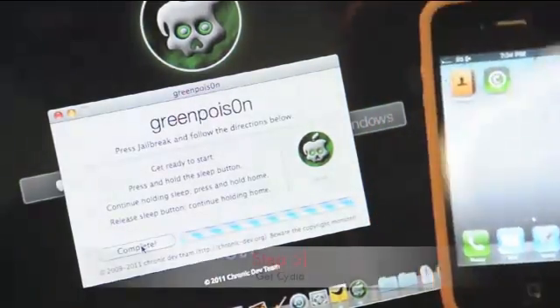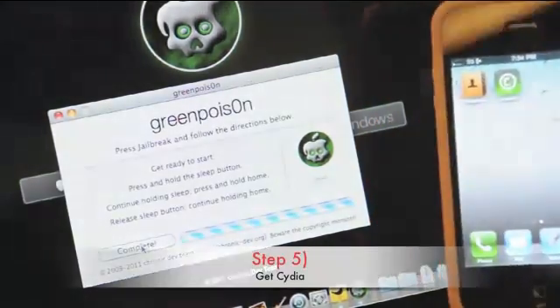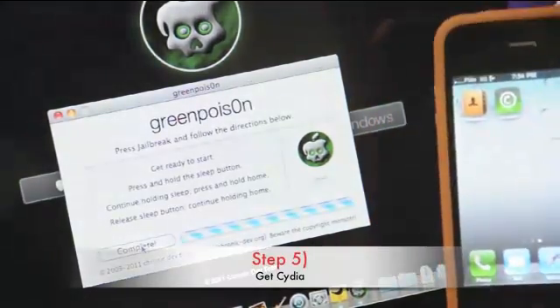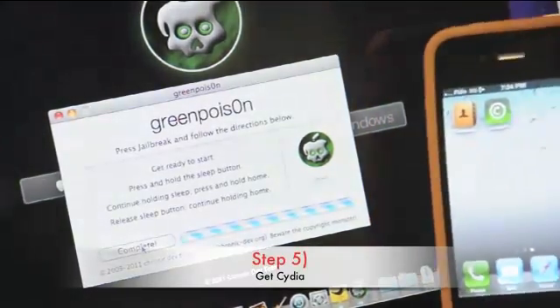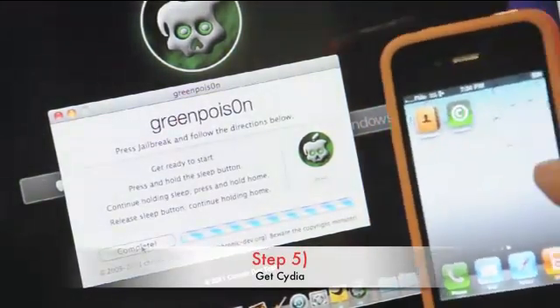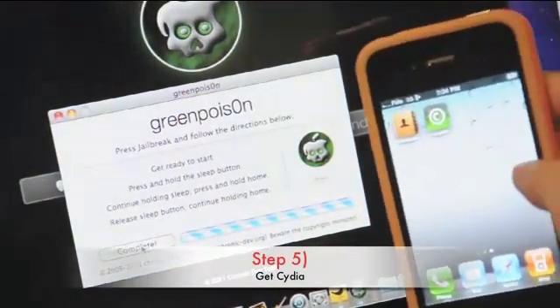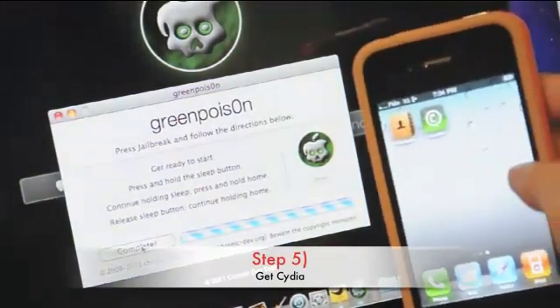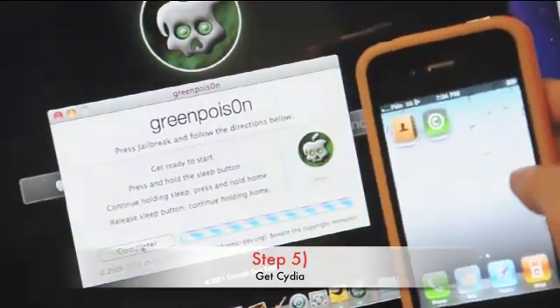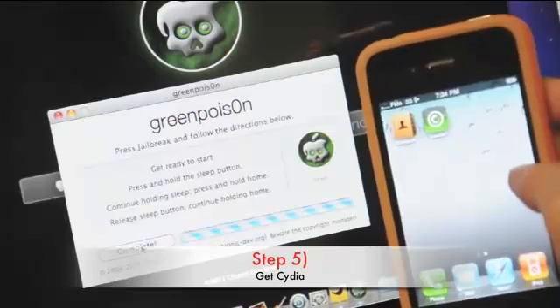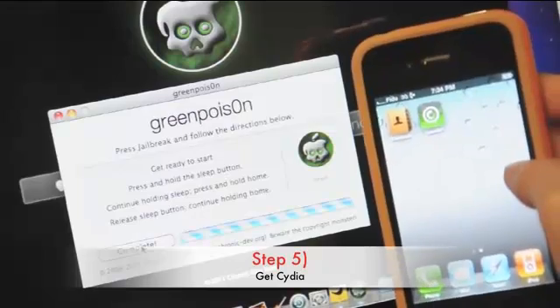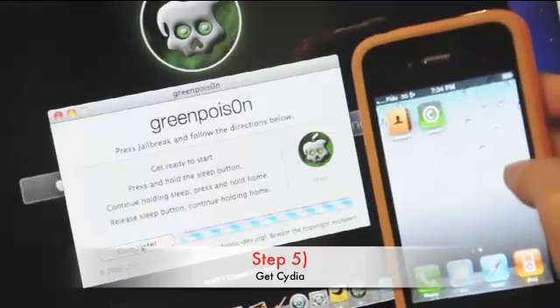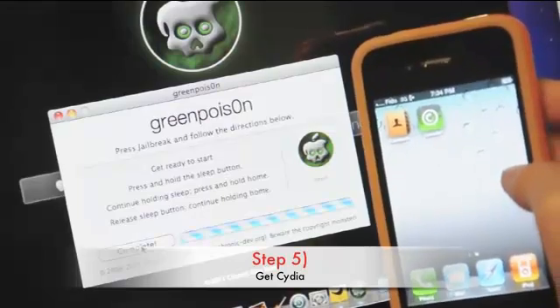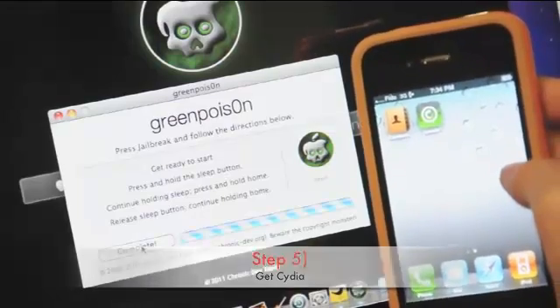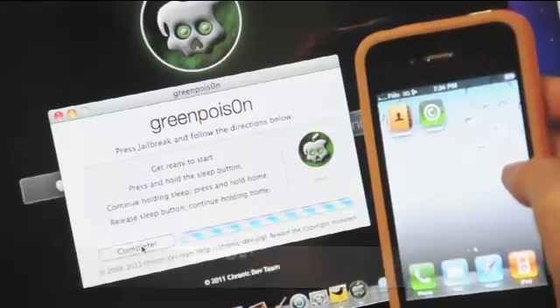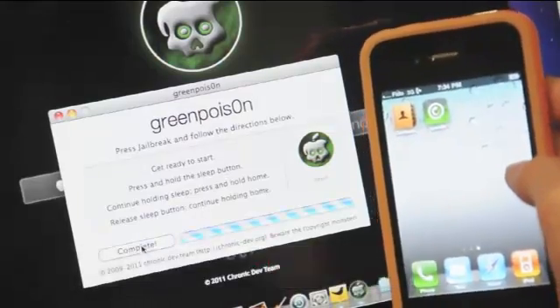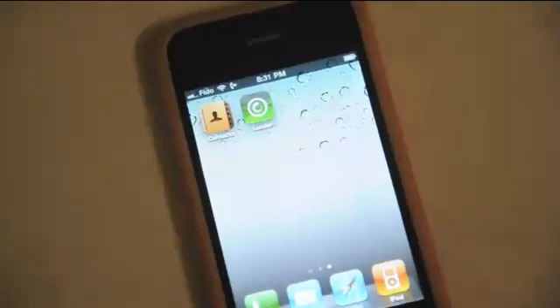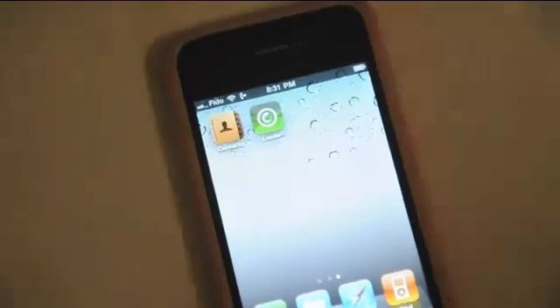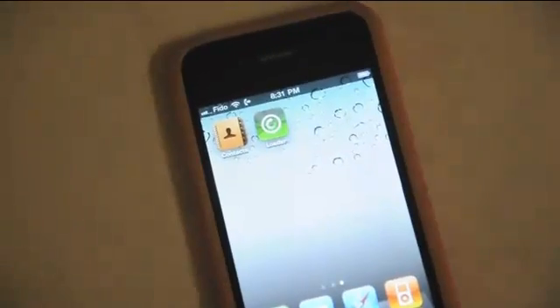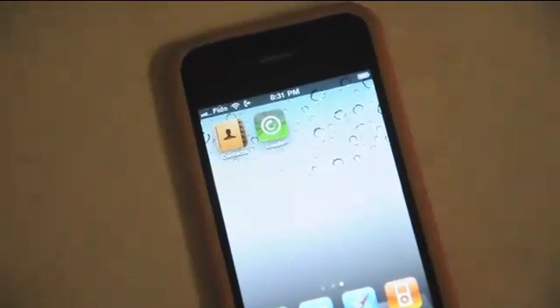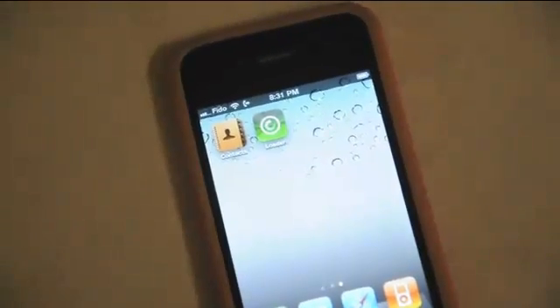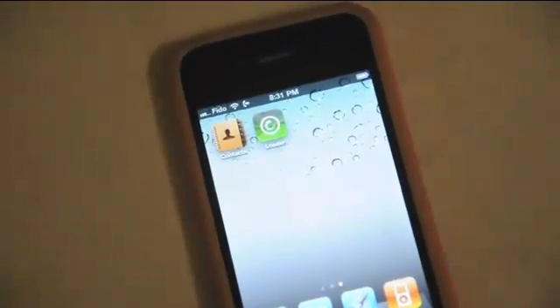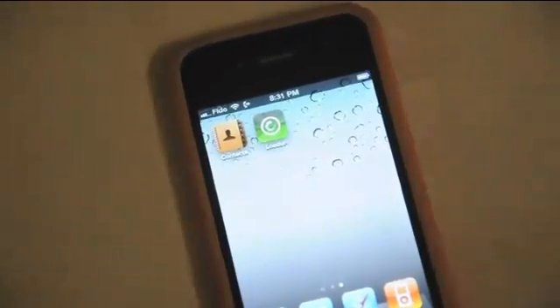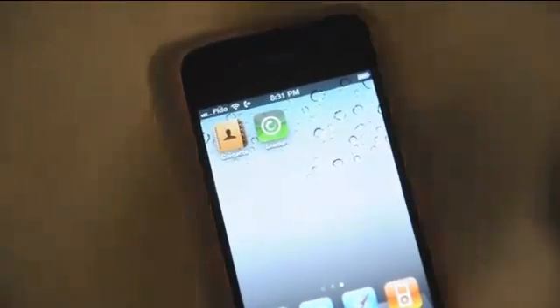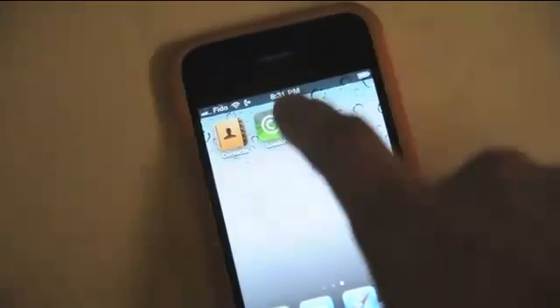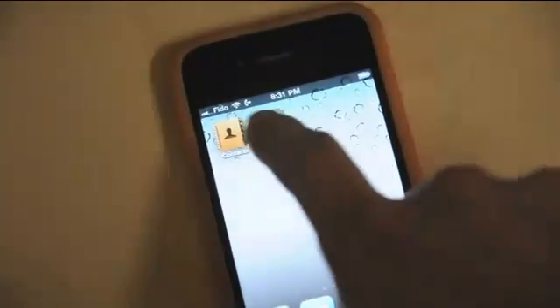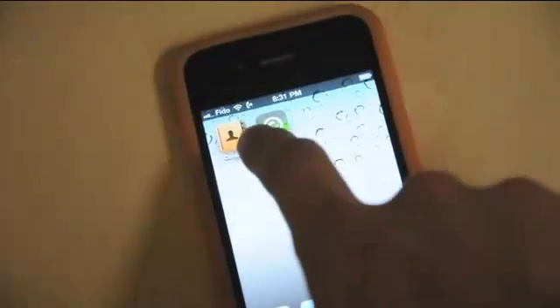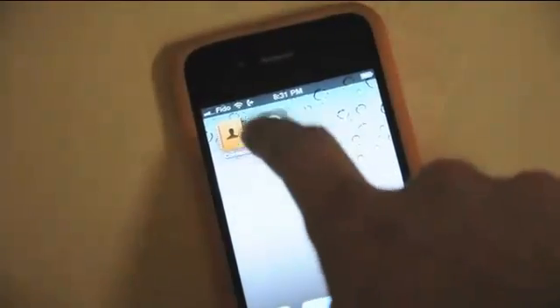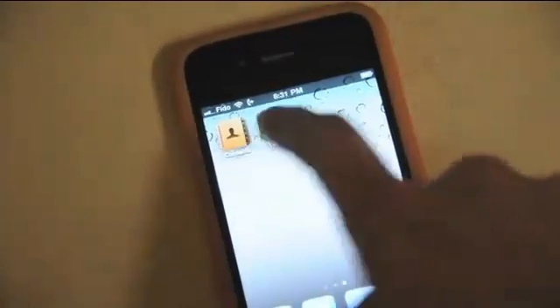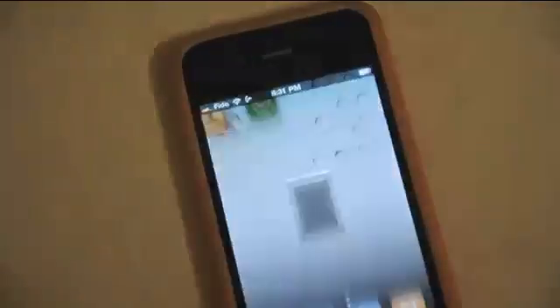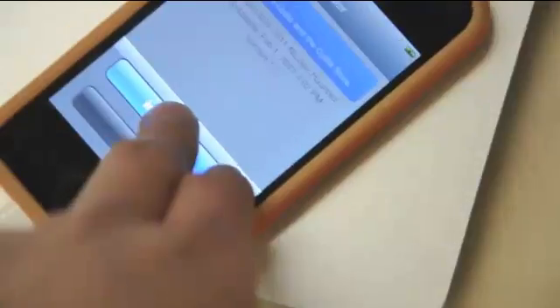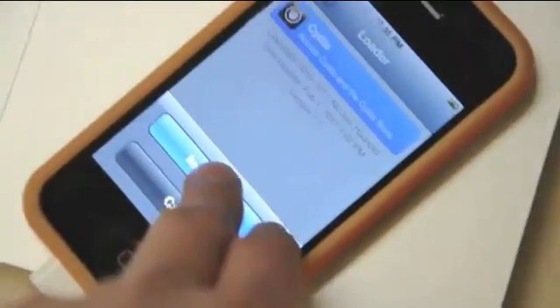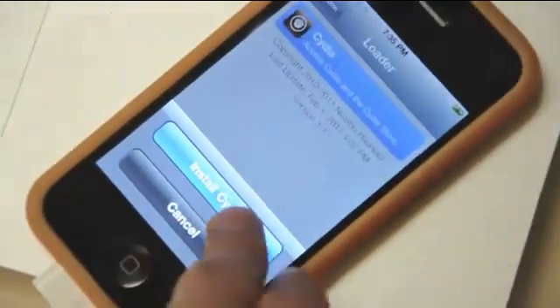Step 5. You should now see a loader app in your home screen. You can now use the loader application to install Cydia with your Wi-Fi connection.